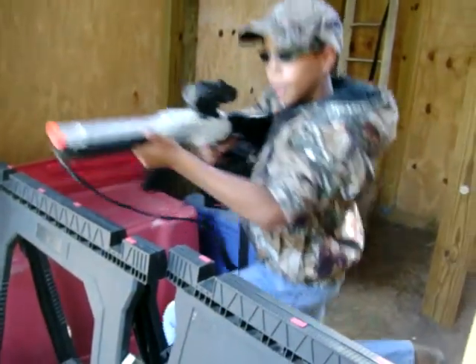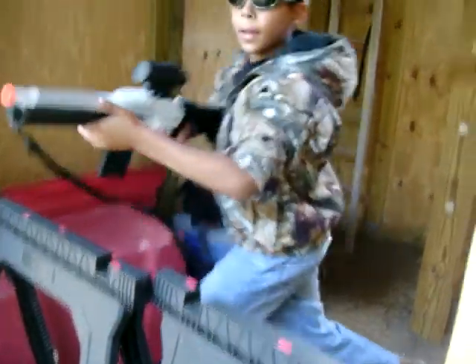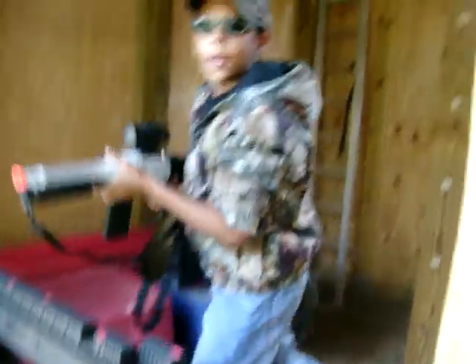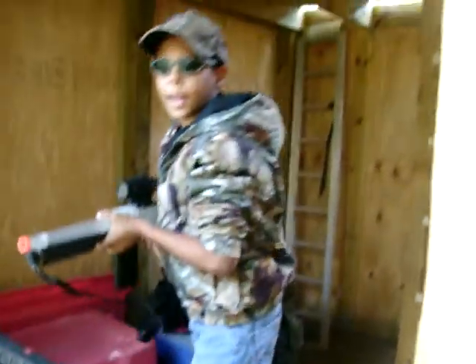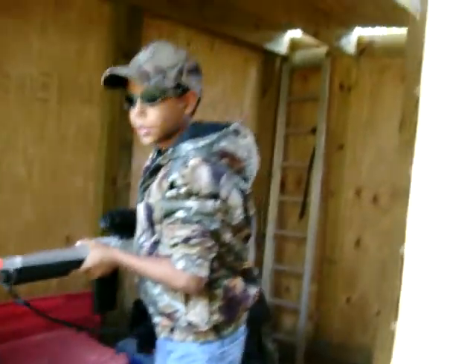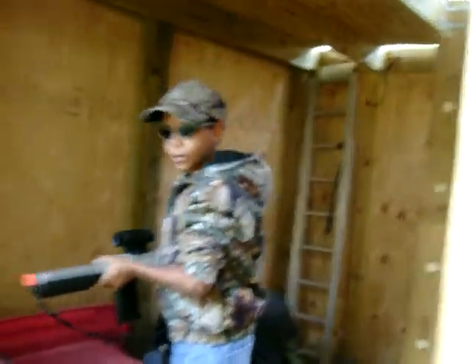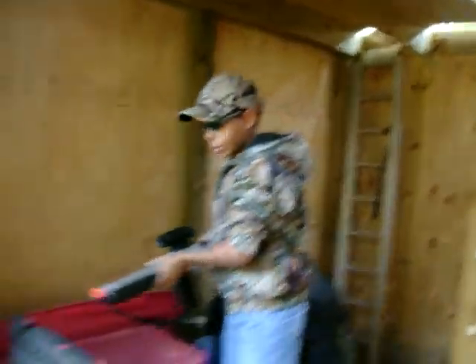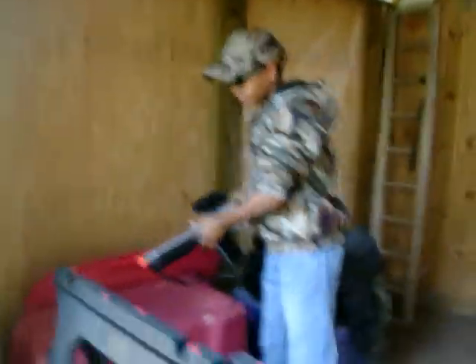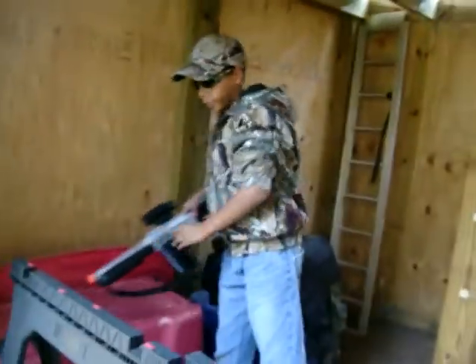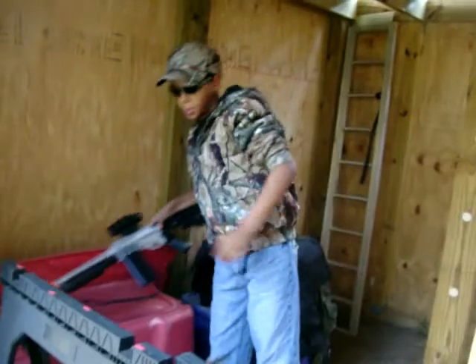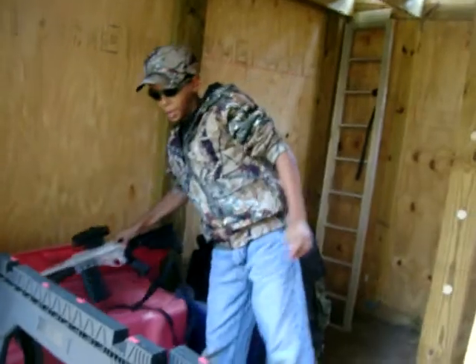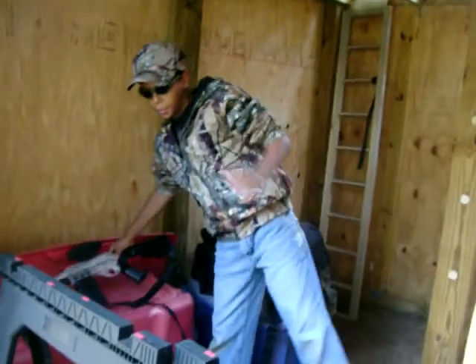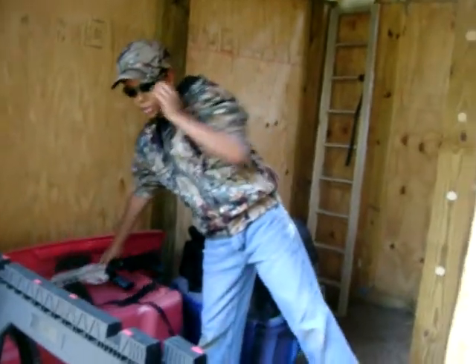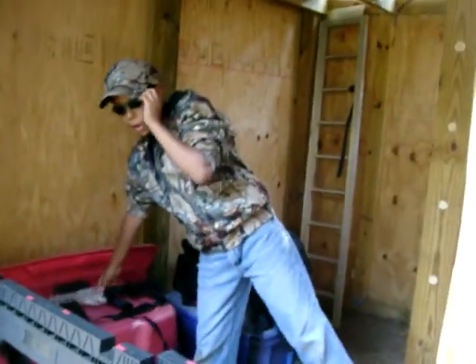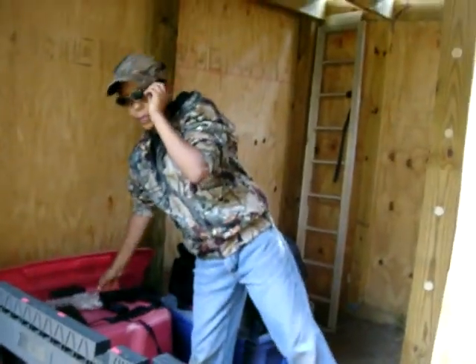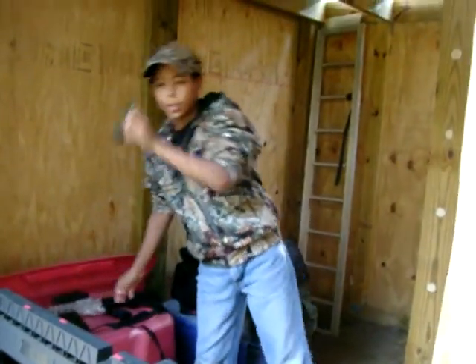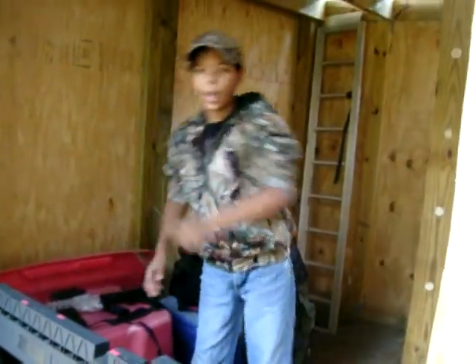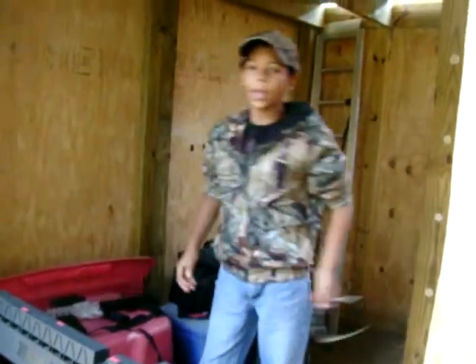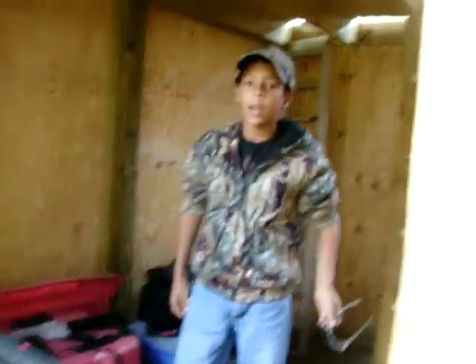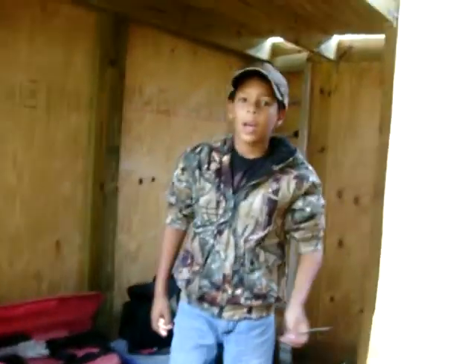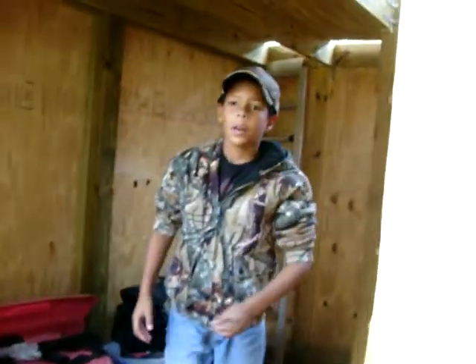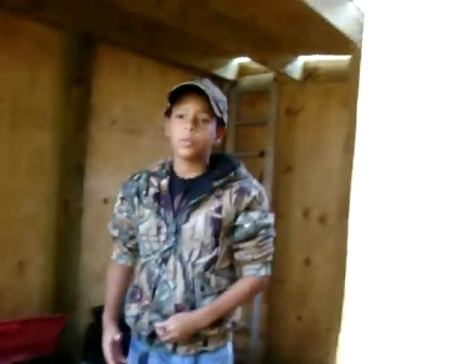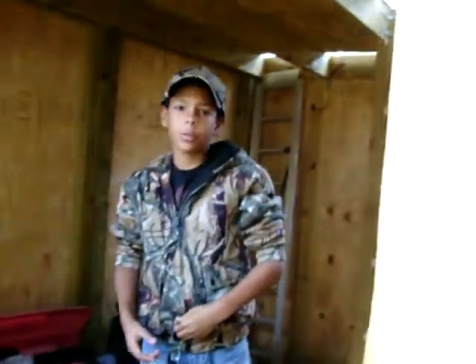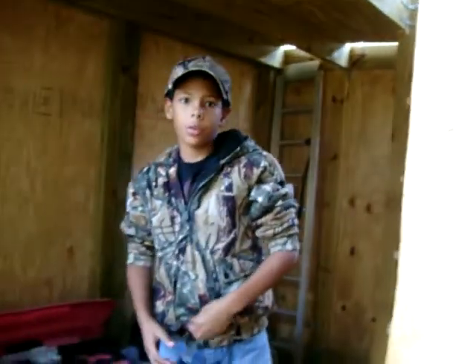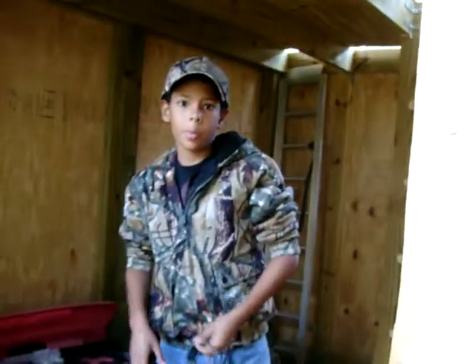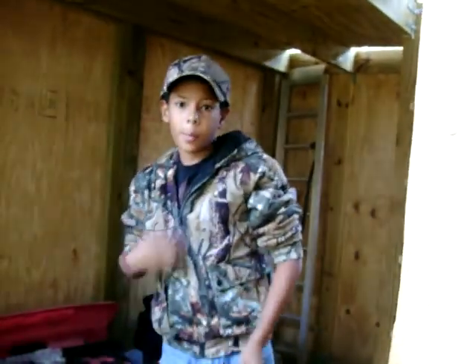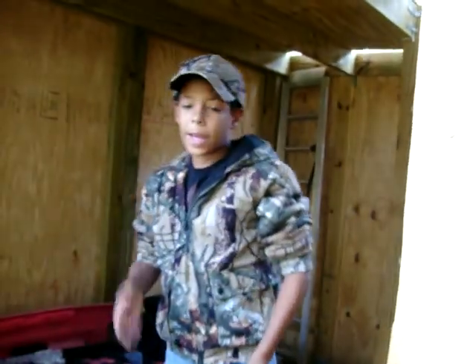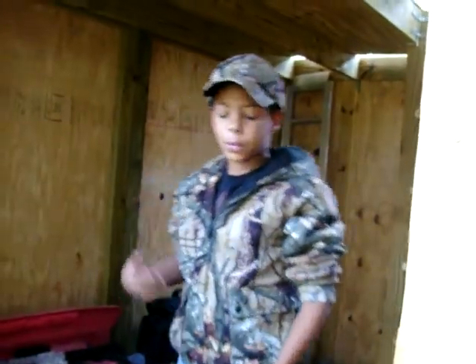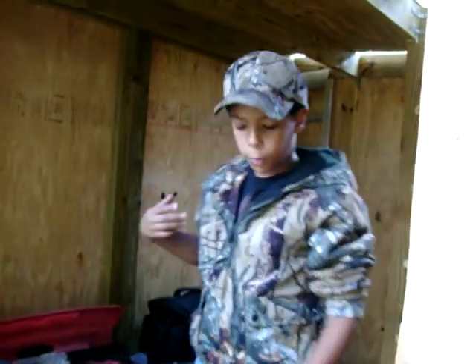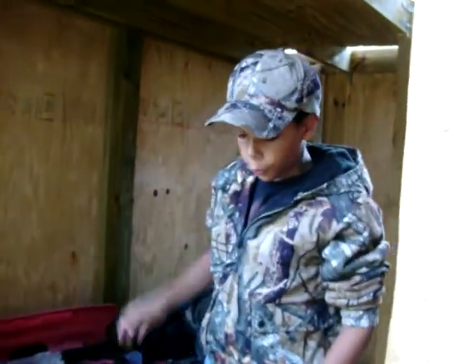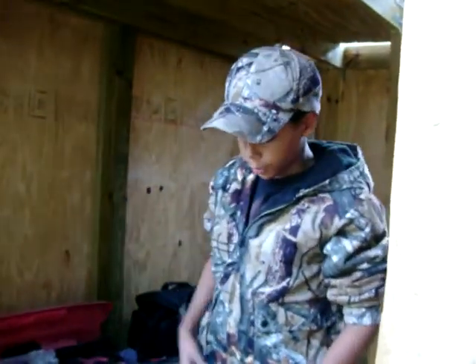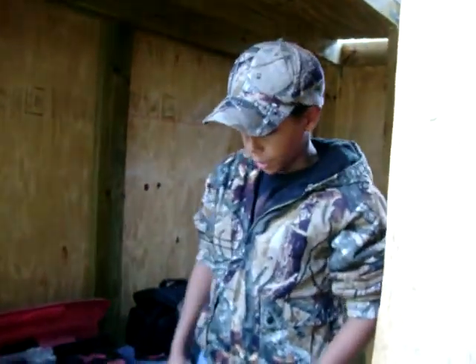Hey guys, Jordan from Spectrum Airsoft, and today I'm going to talk to you about base or fort protection.